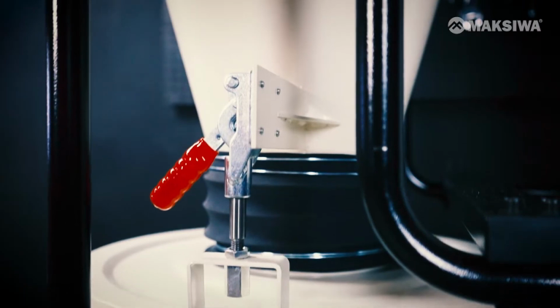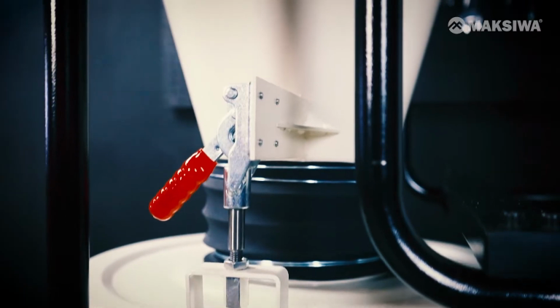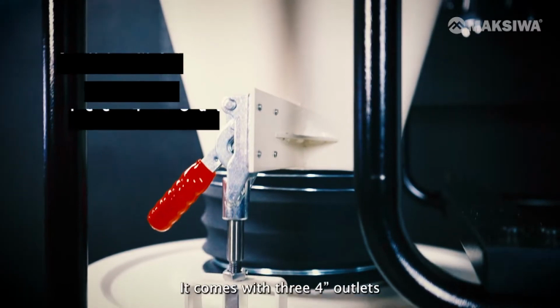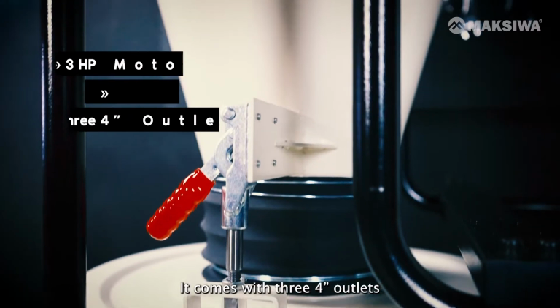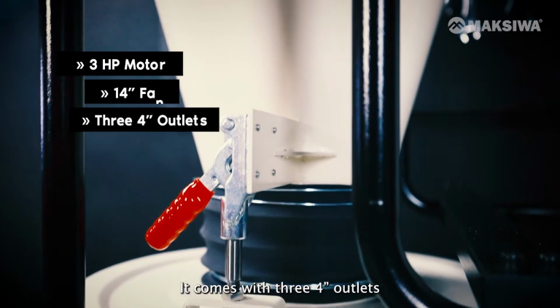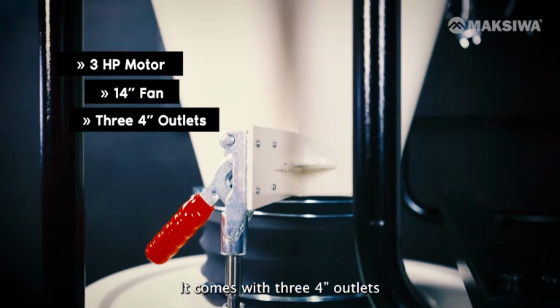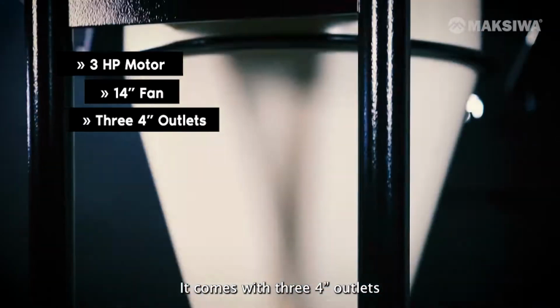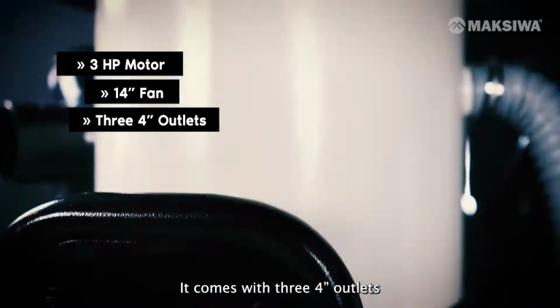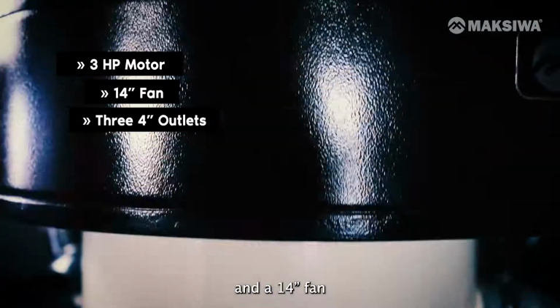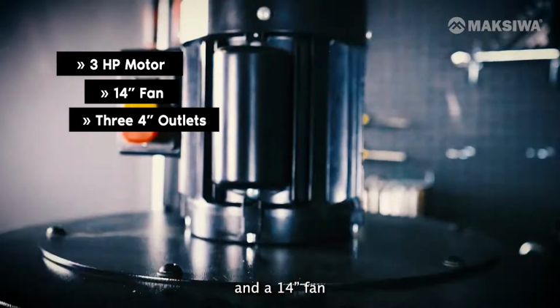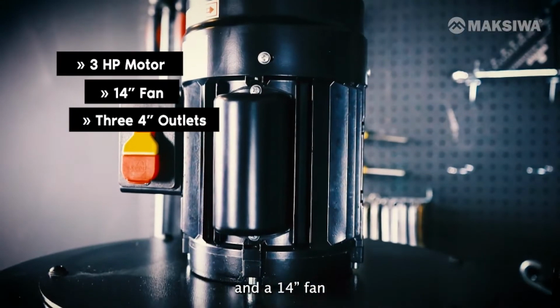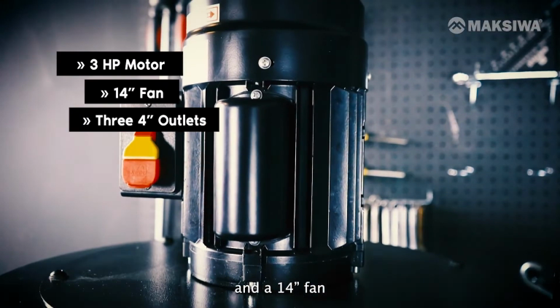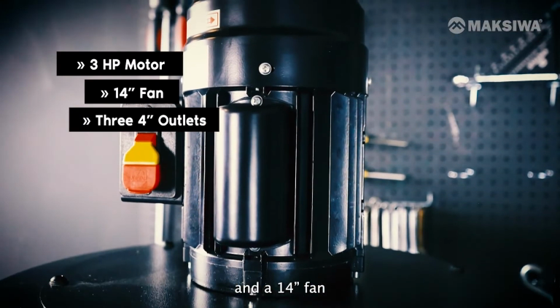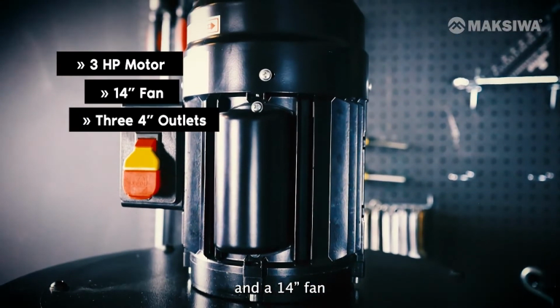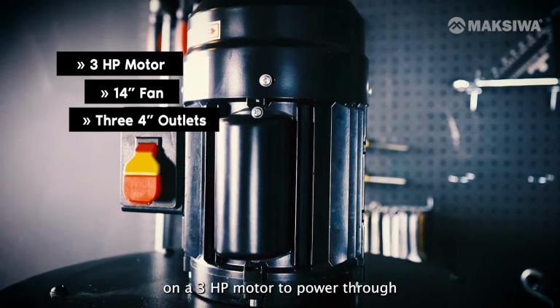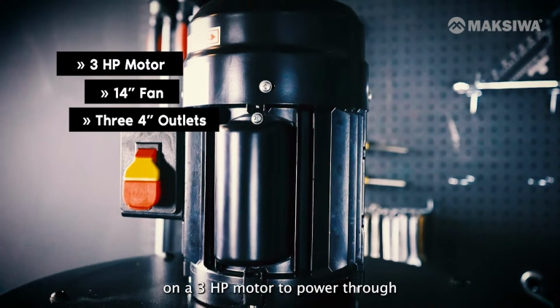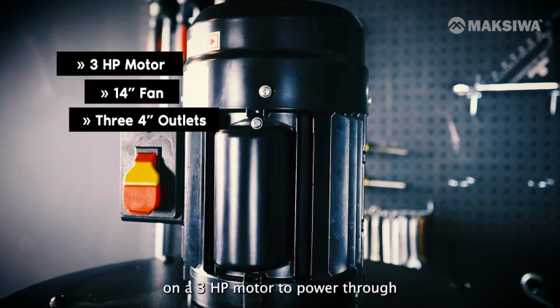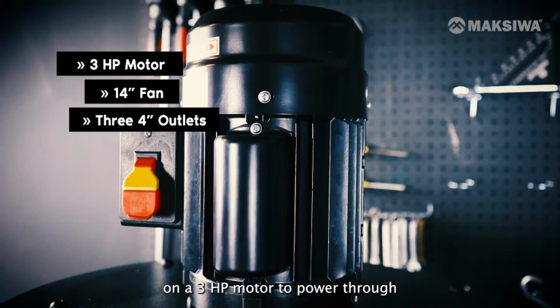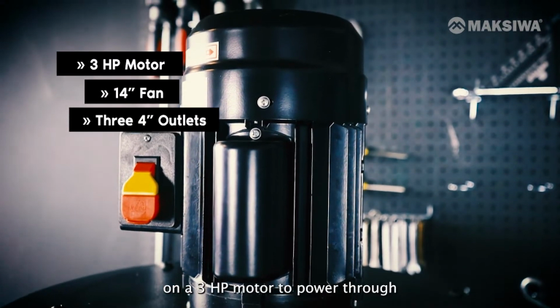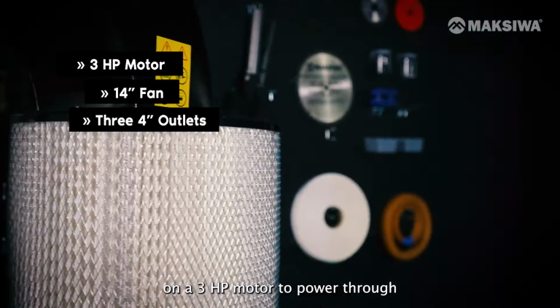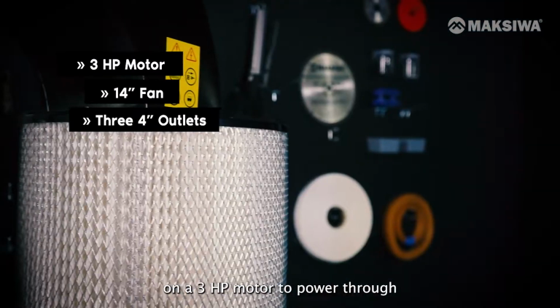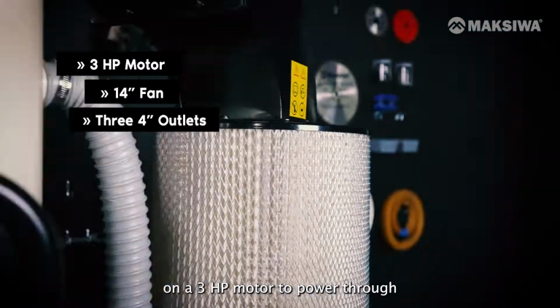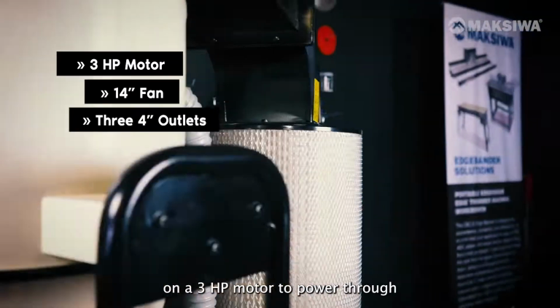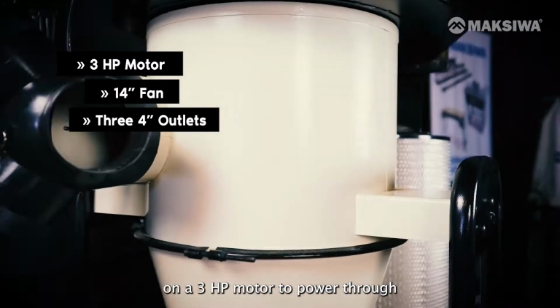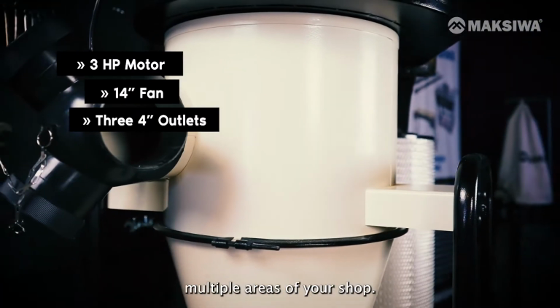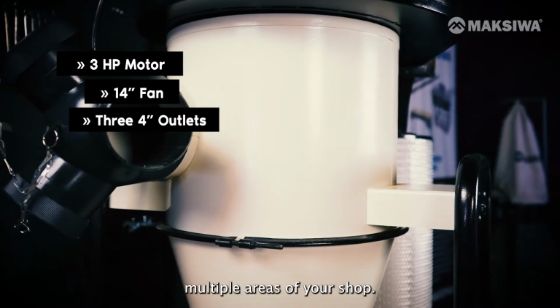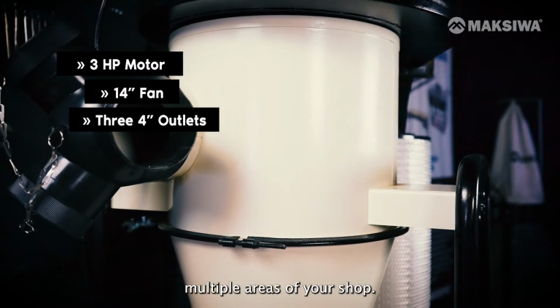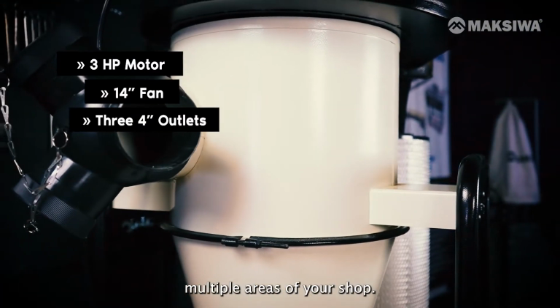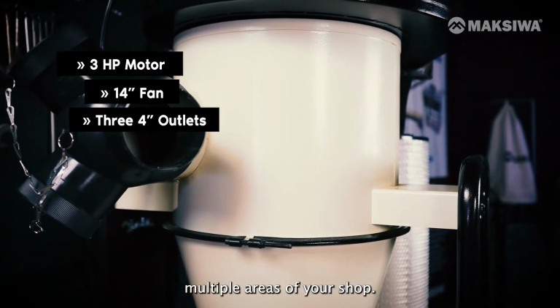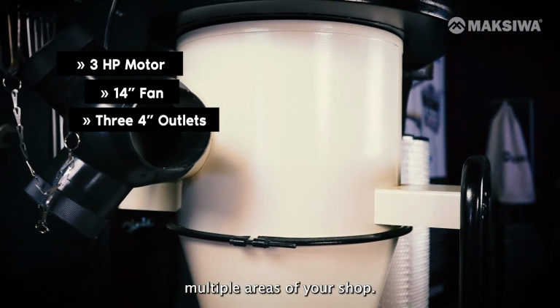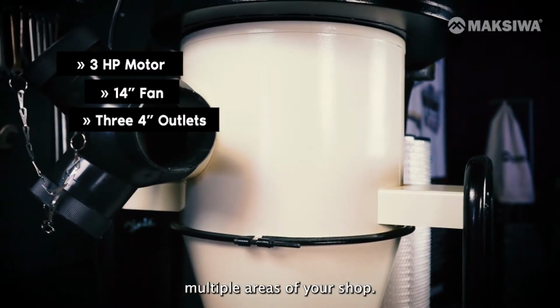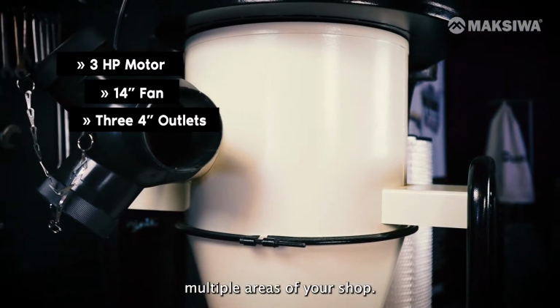It comes with three 4-inch outlets and a 14-inch fan on a 3 horsepower motor to power through multiple areas of your shop.